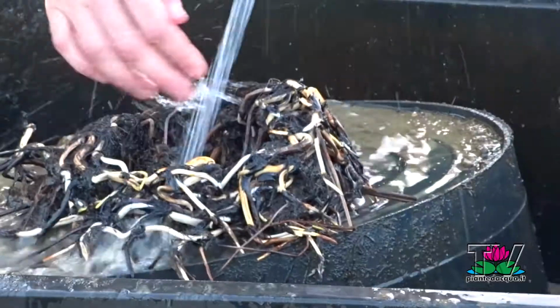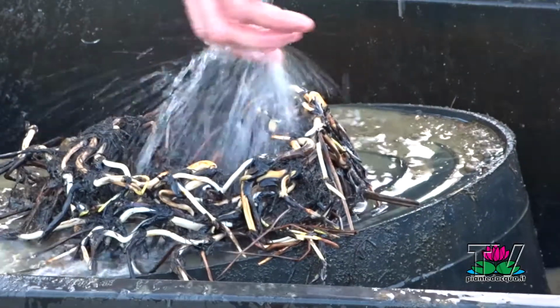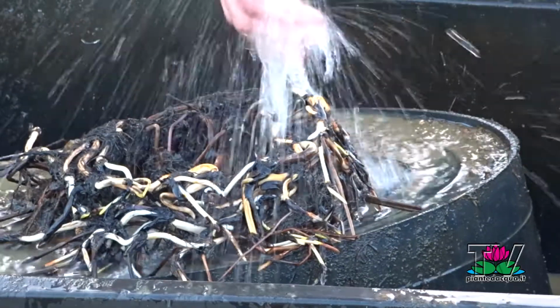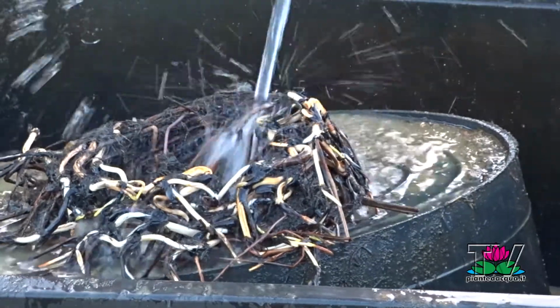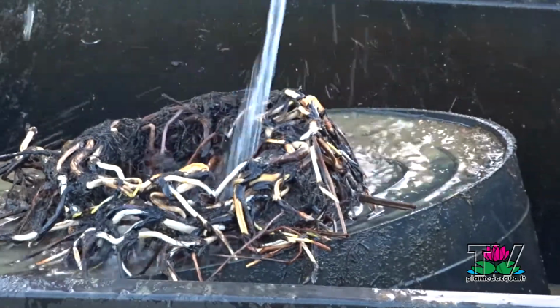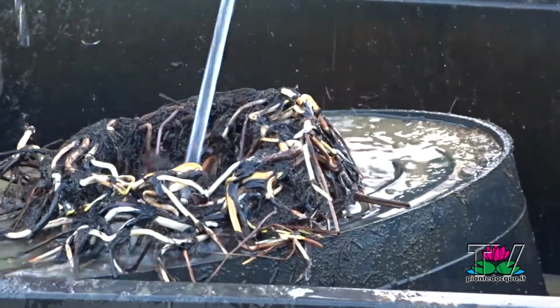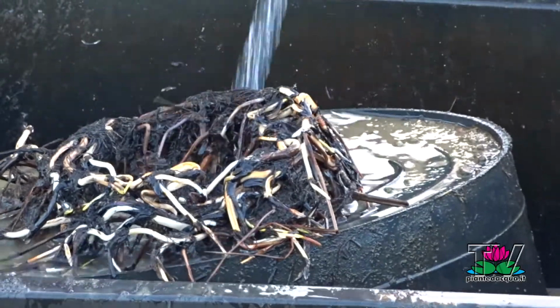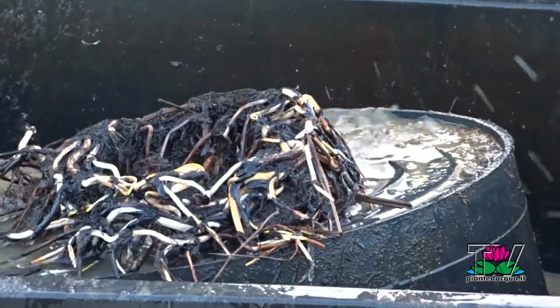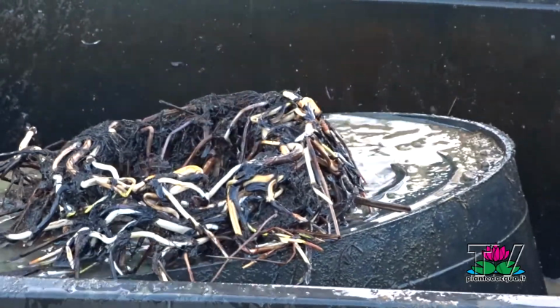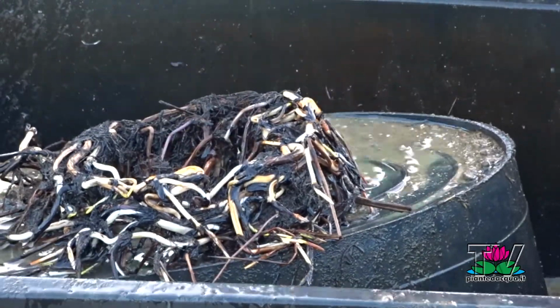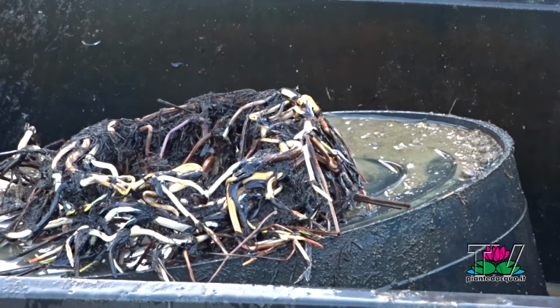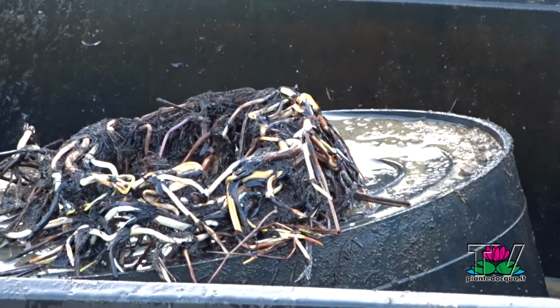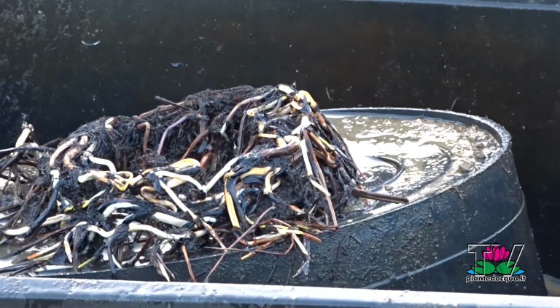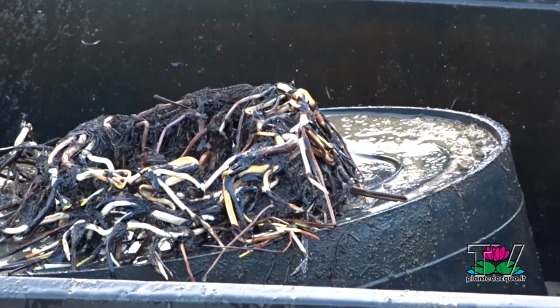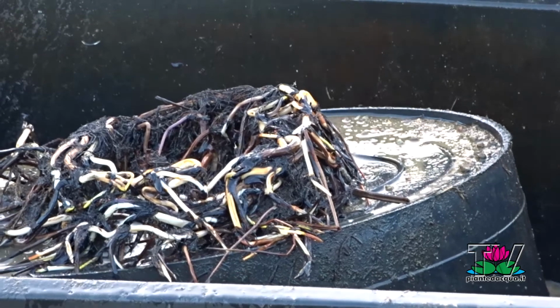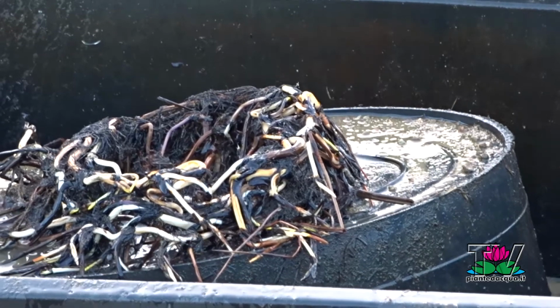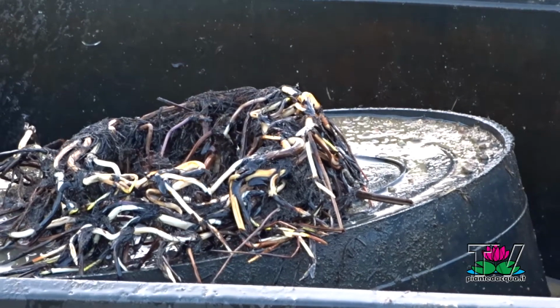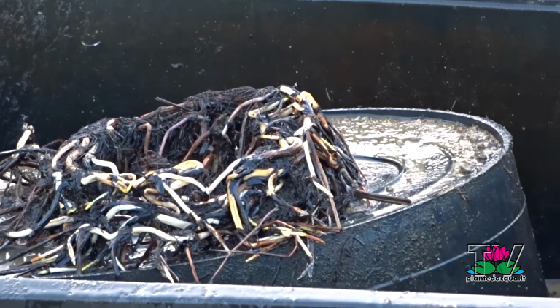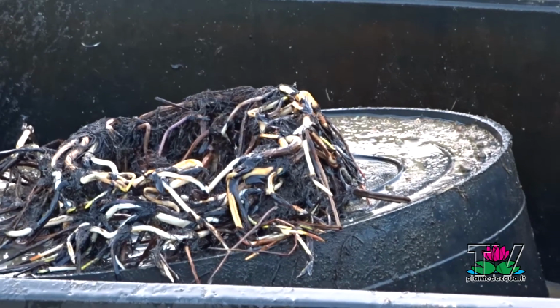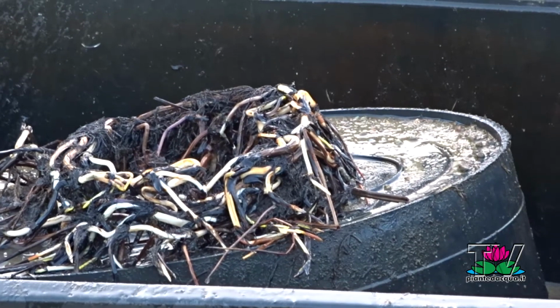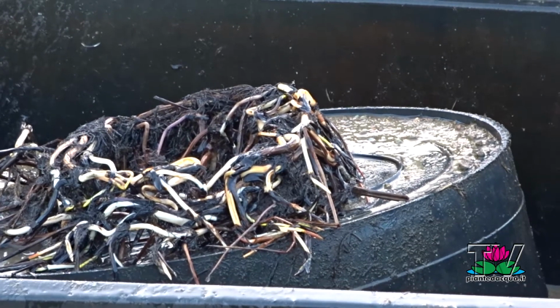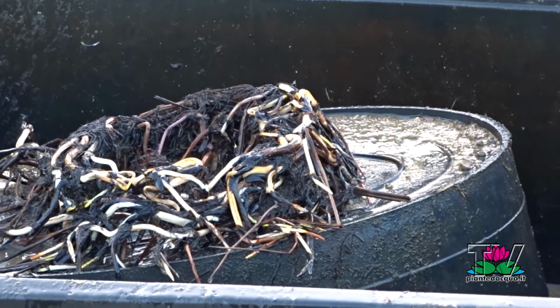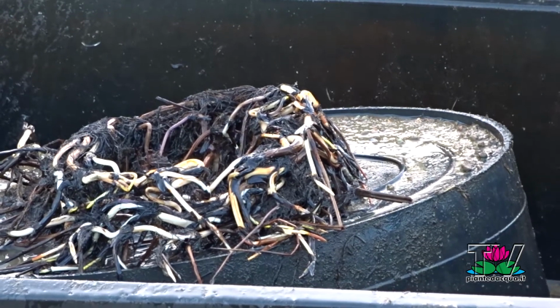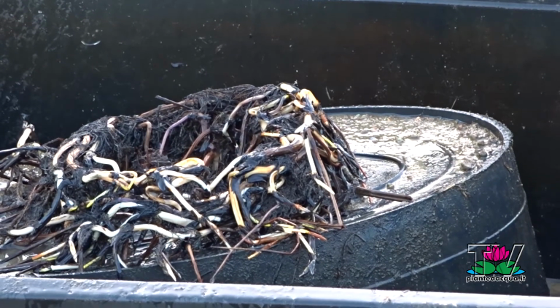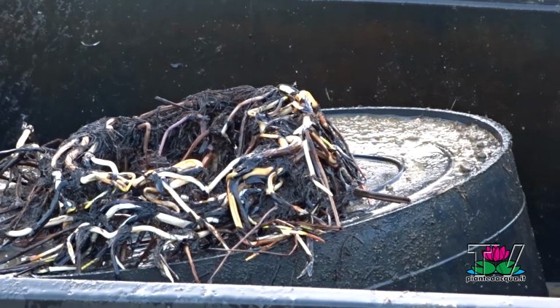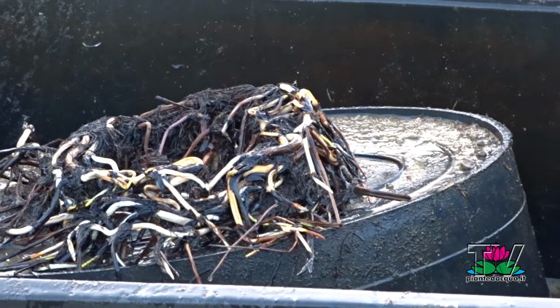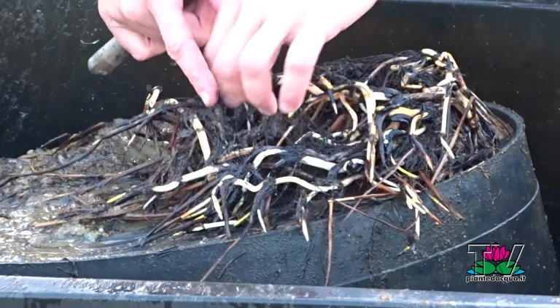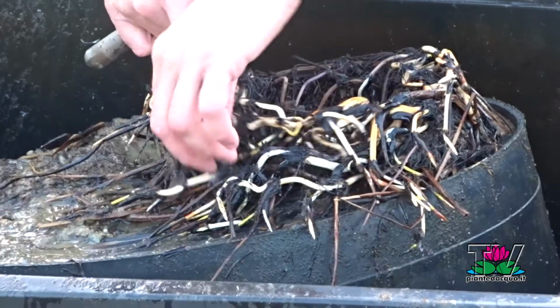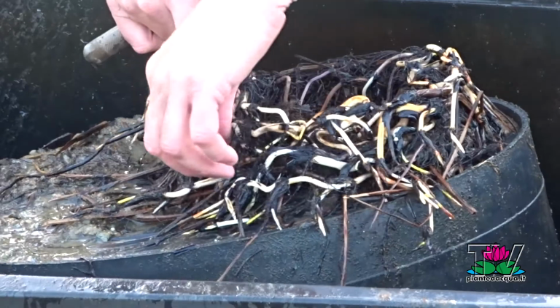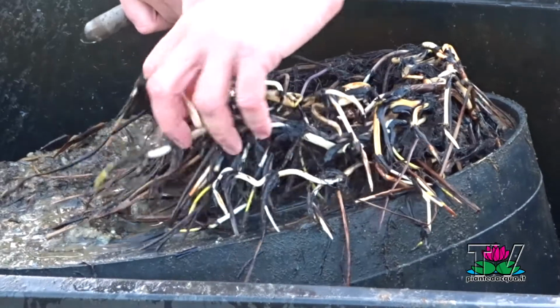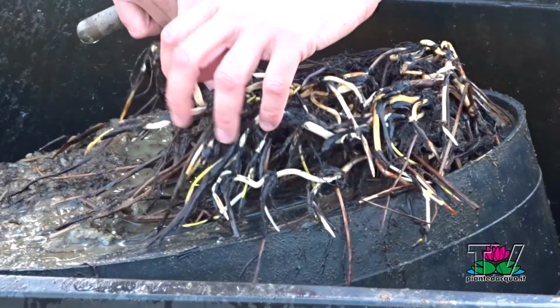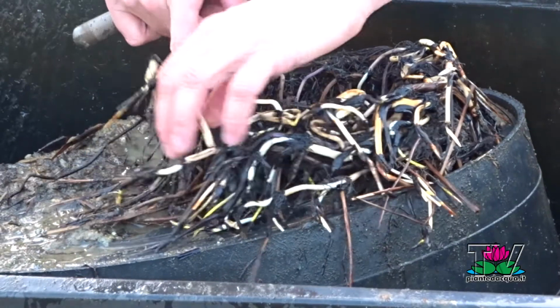When everything is clean enough, it is possible to harvest the rhizomes, looking for the white parts that are the new rhizomes.